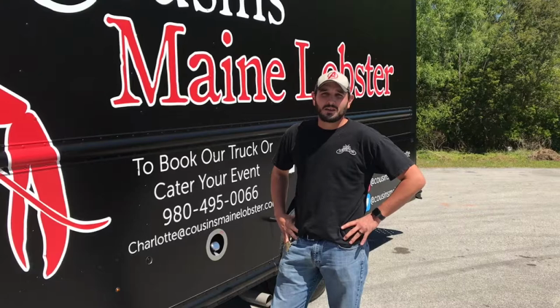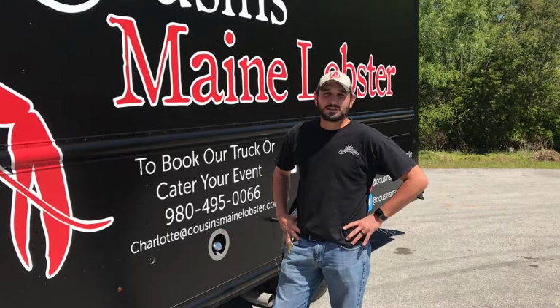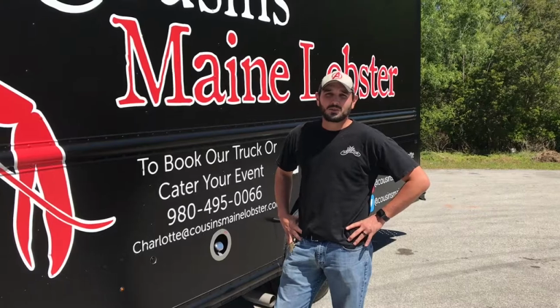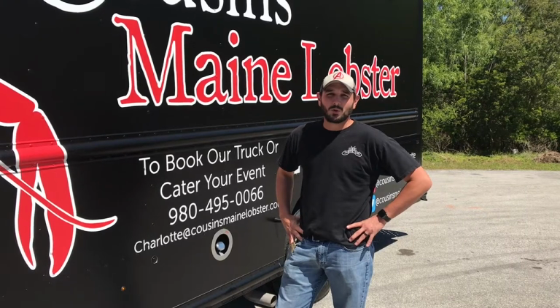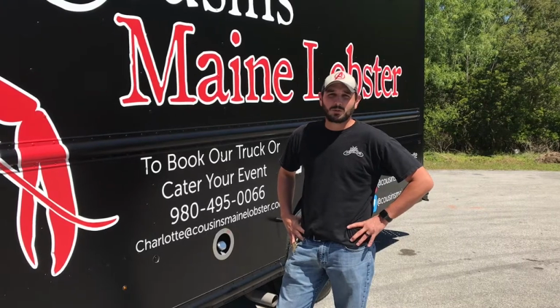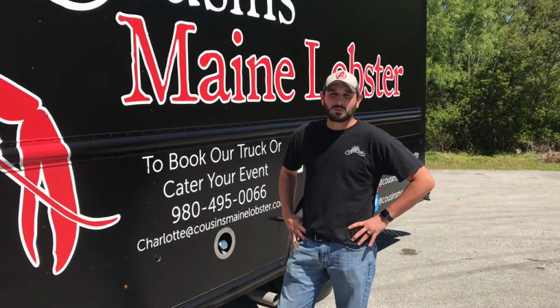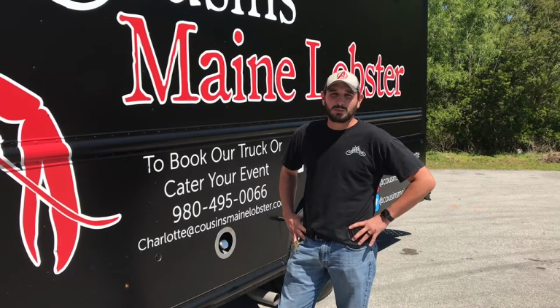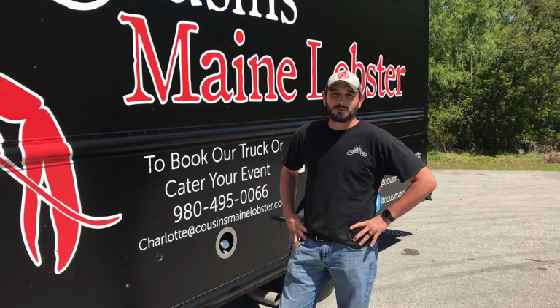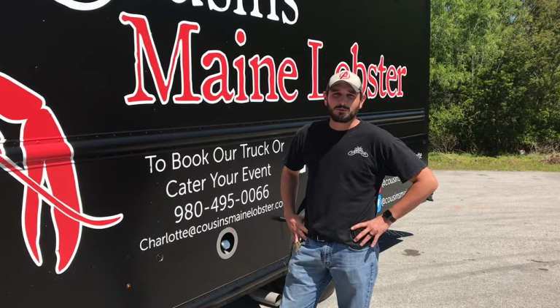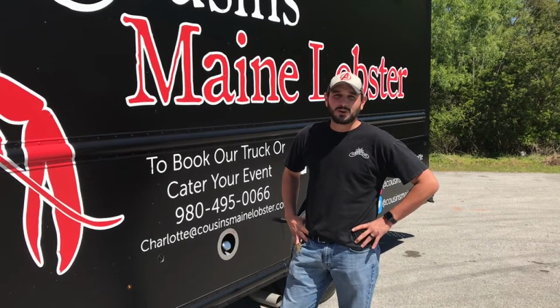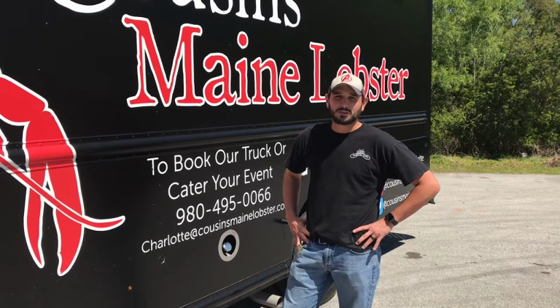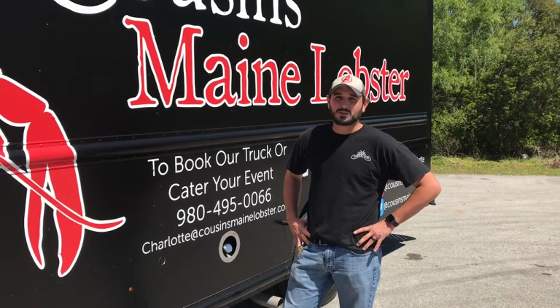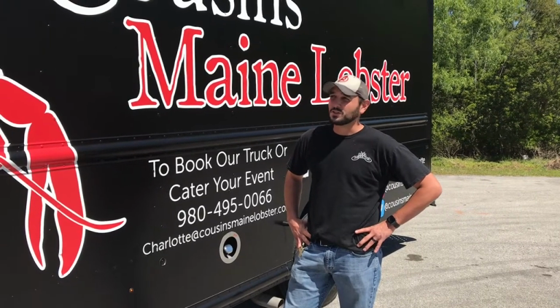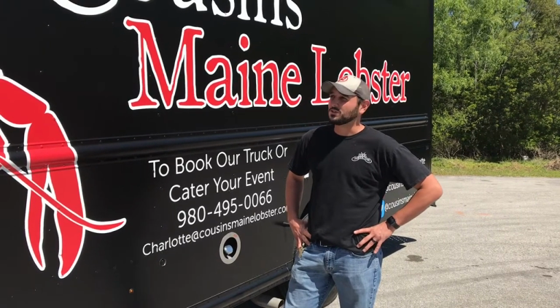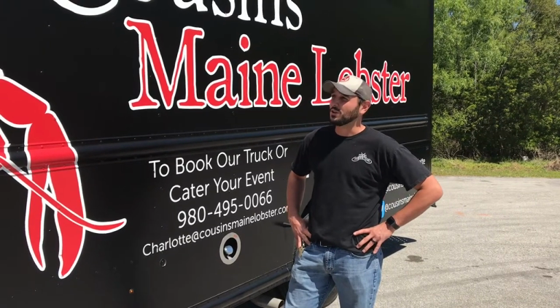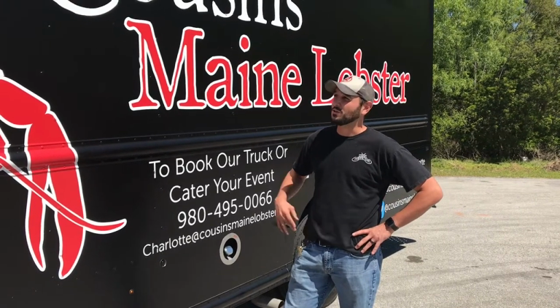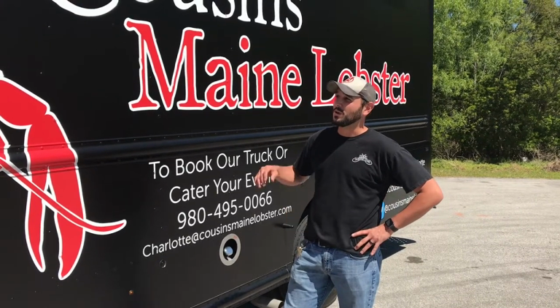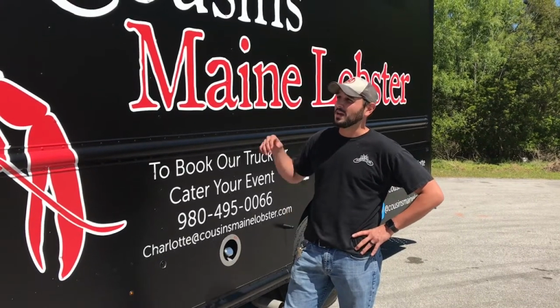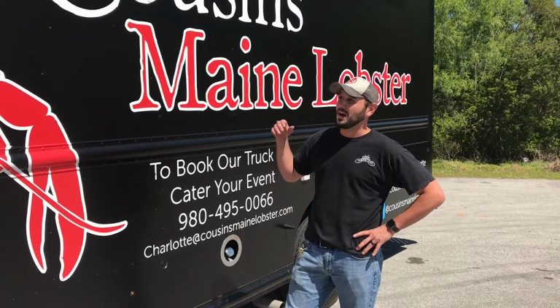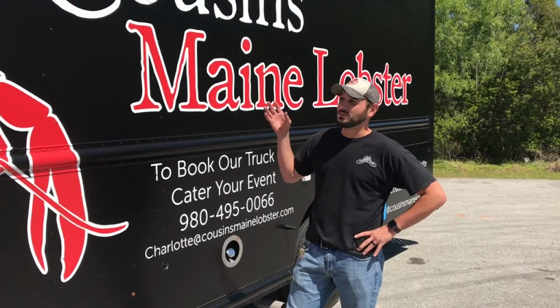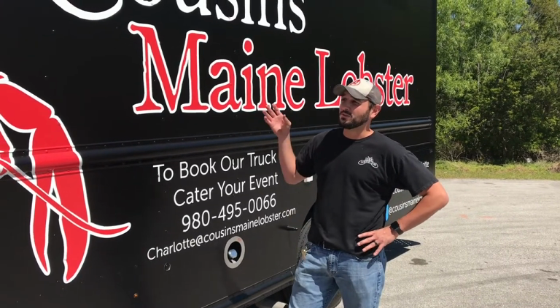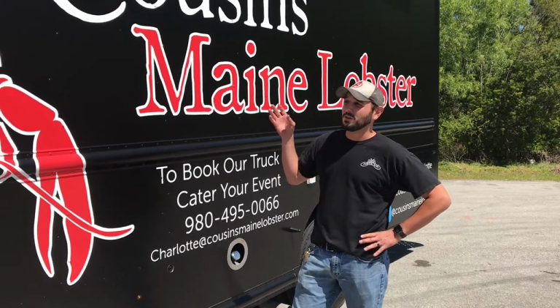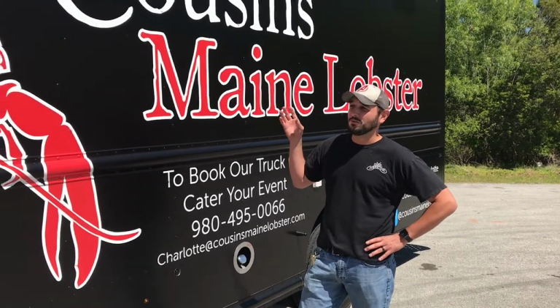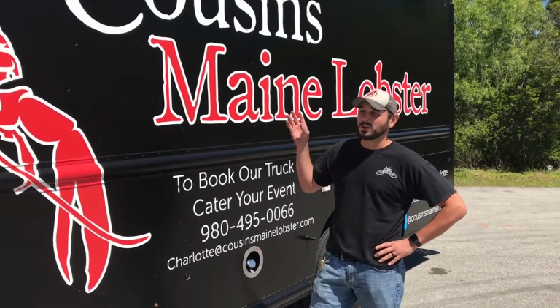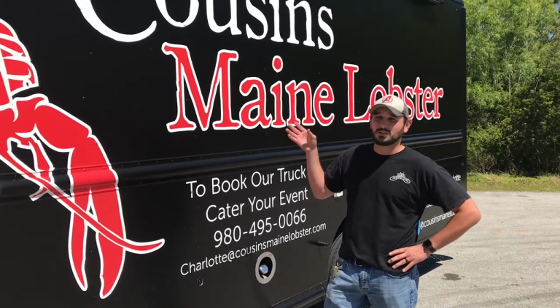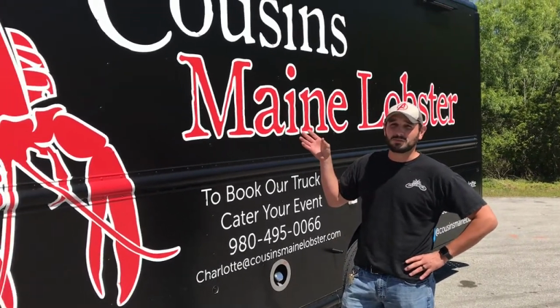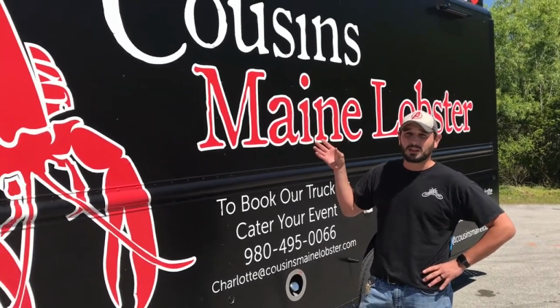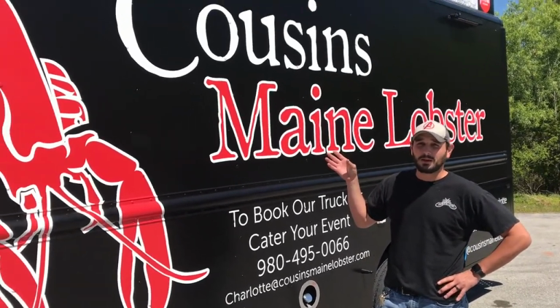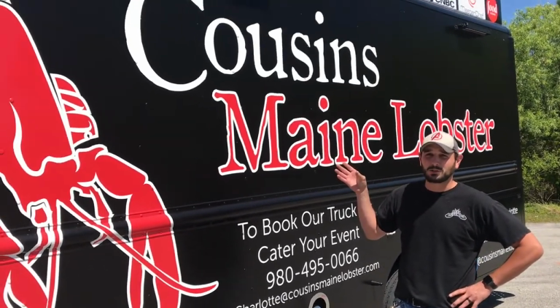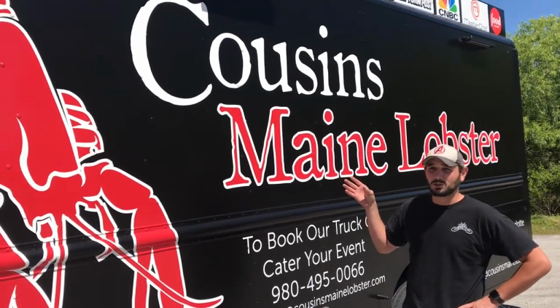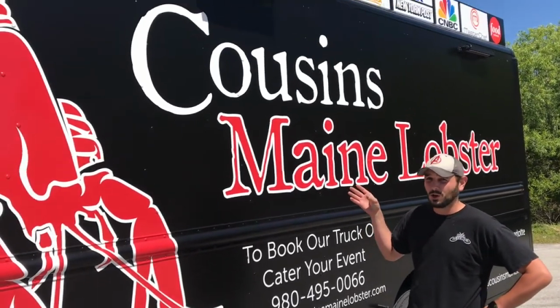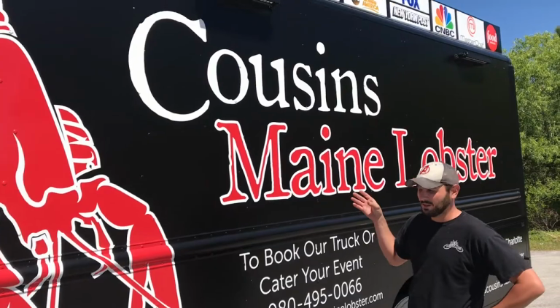This is Jordan with Premier Food Trucks. I'm going to show you a how-to video for Cousins Maine Lobster Charlotte.